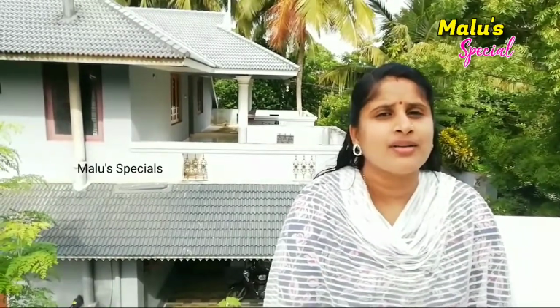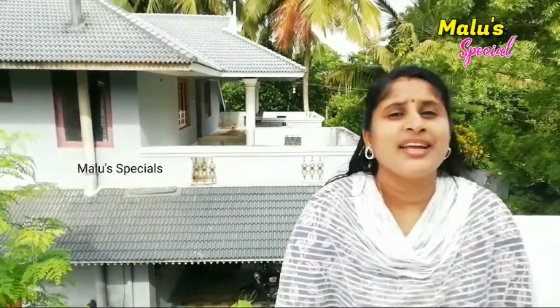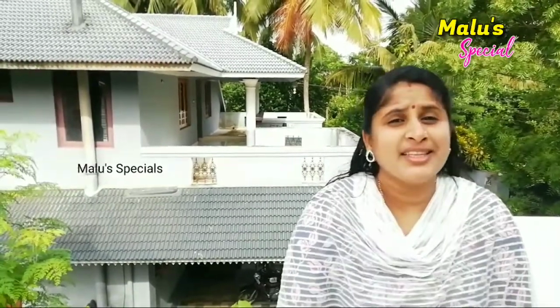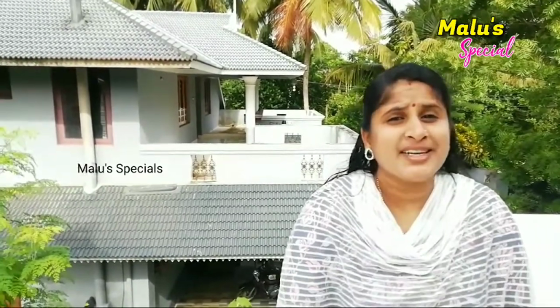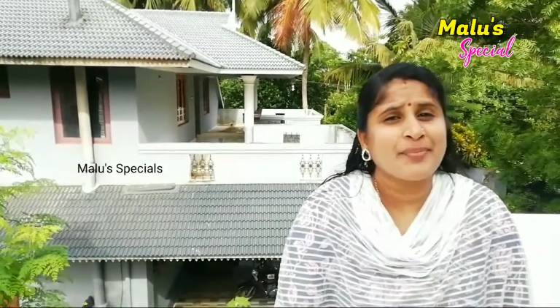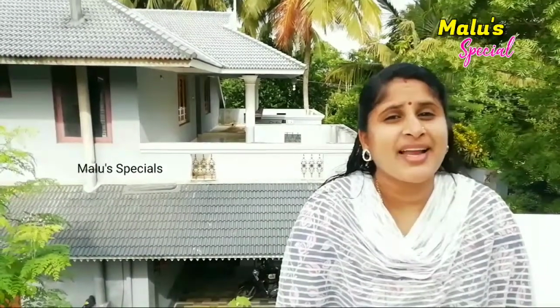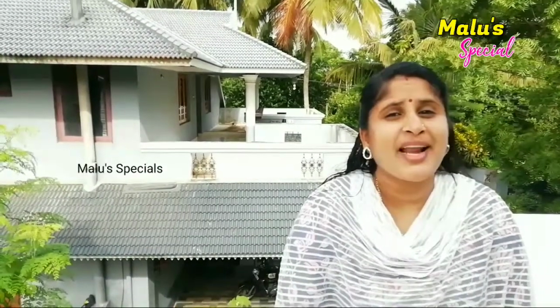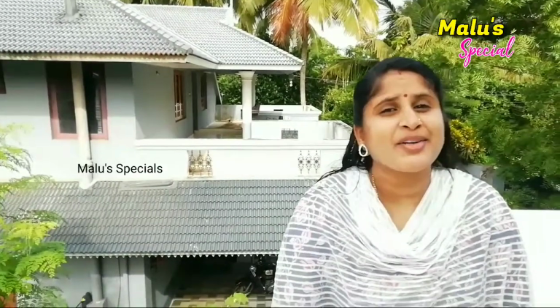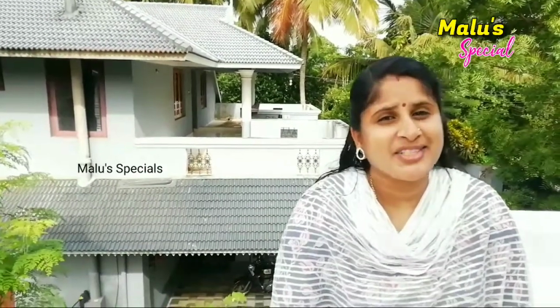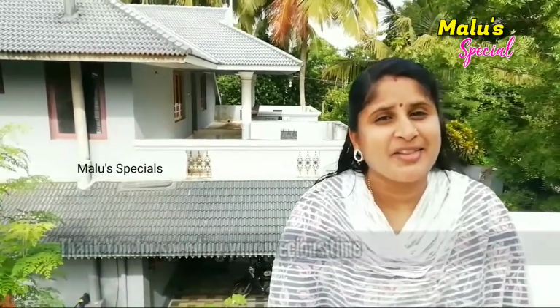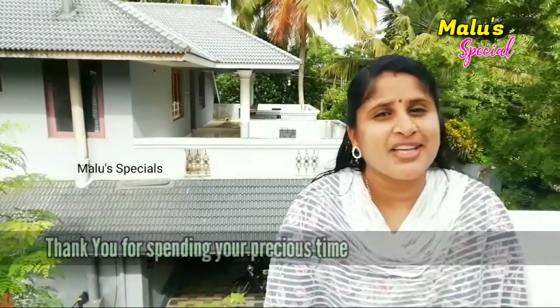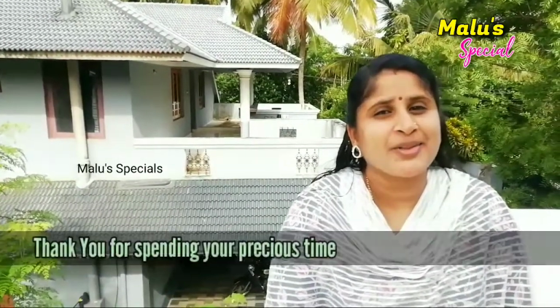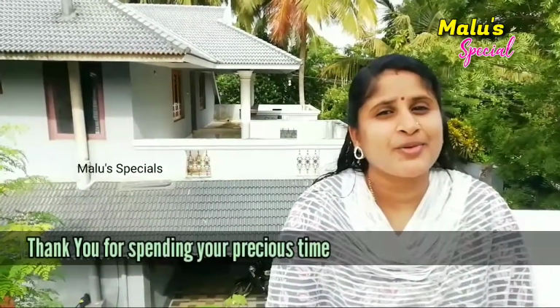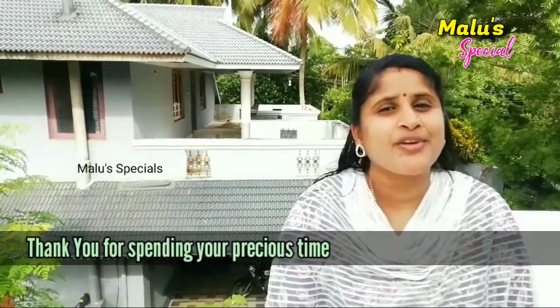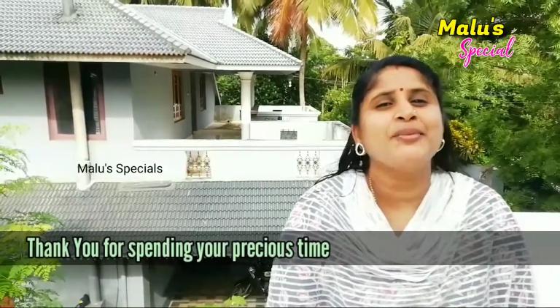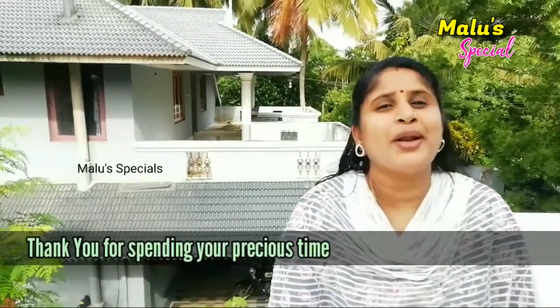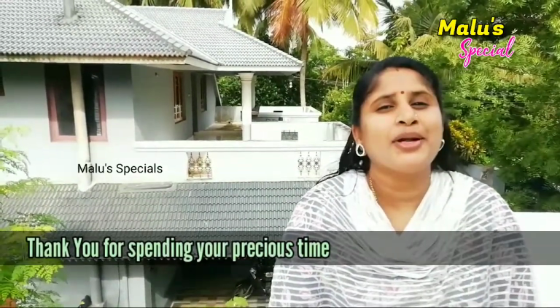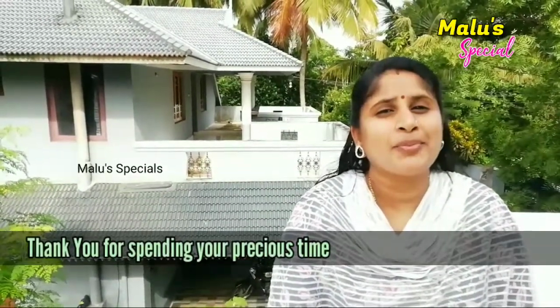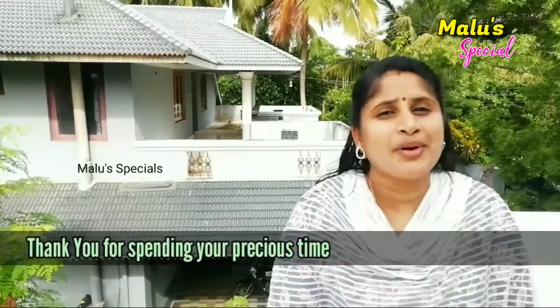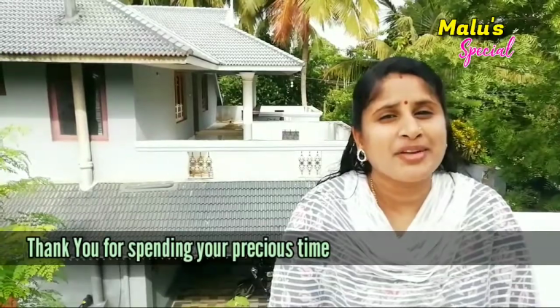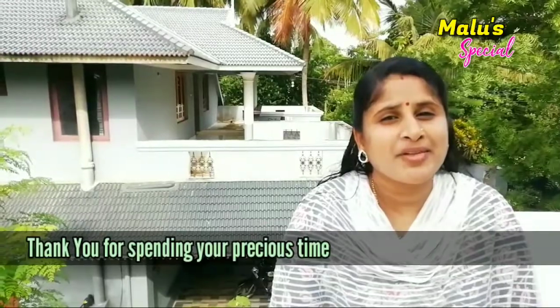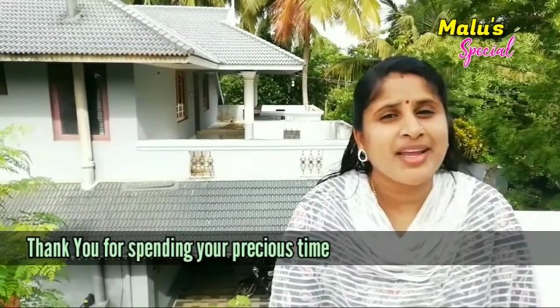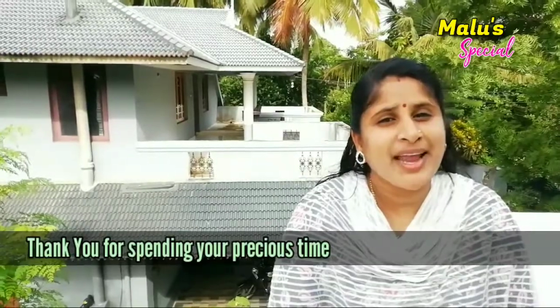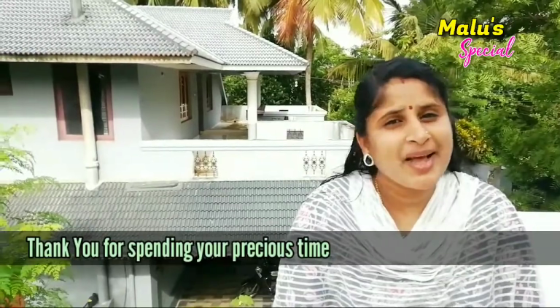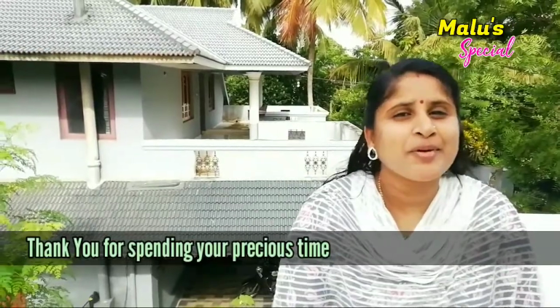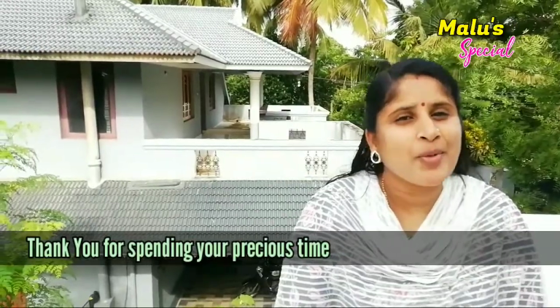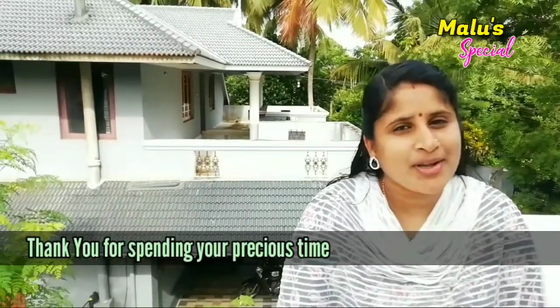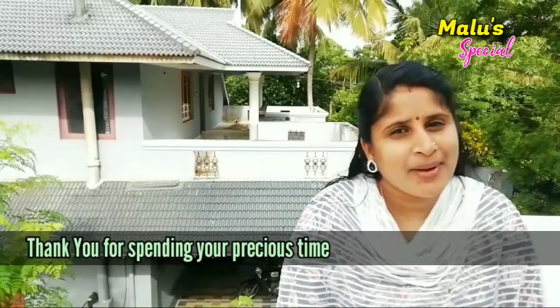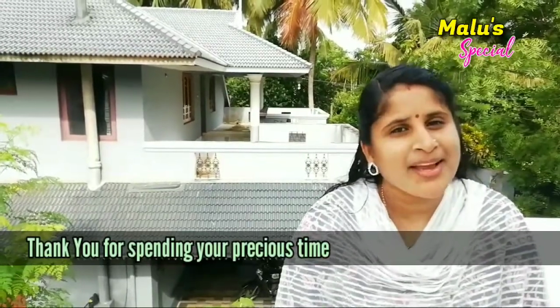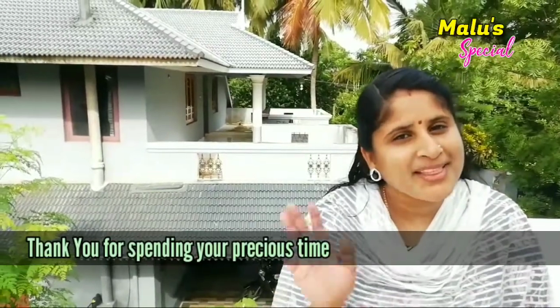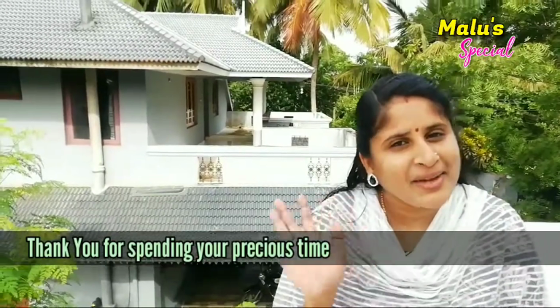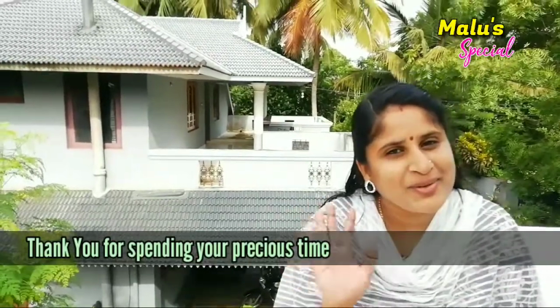This is the tip for everyone. If you want to give a nice tip for everyone, everyone will be back. Thank you.